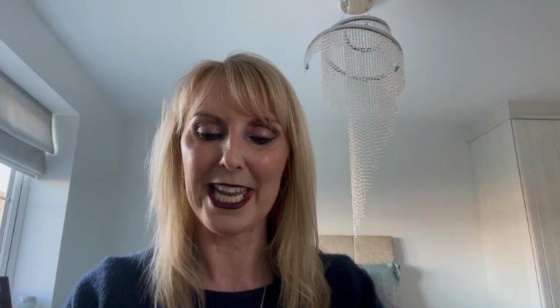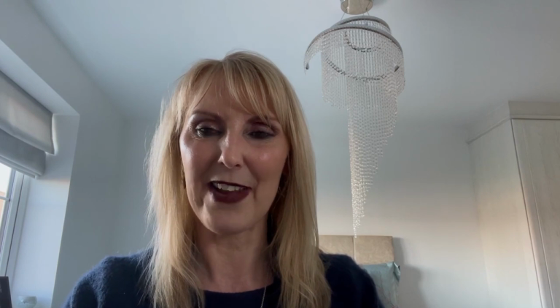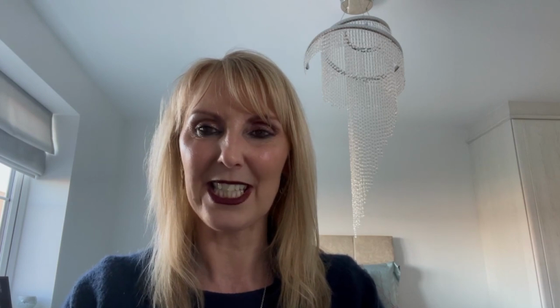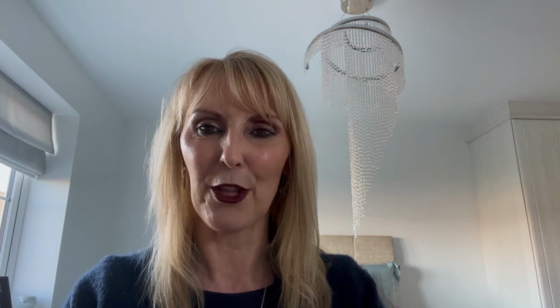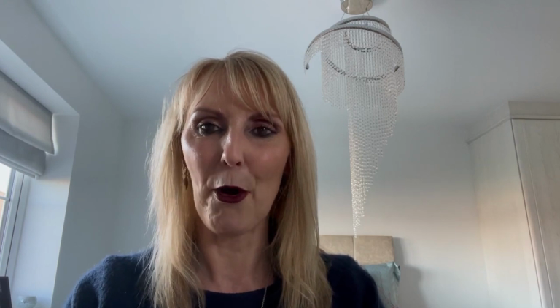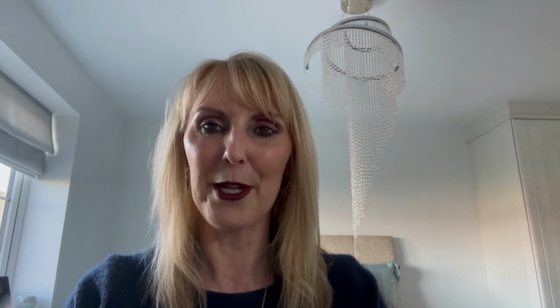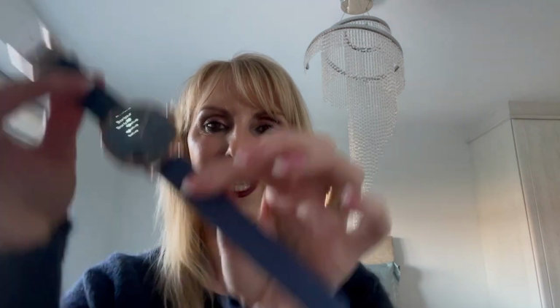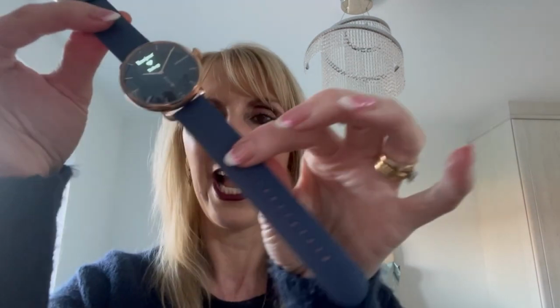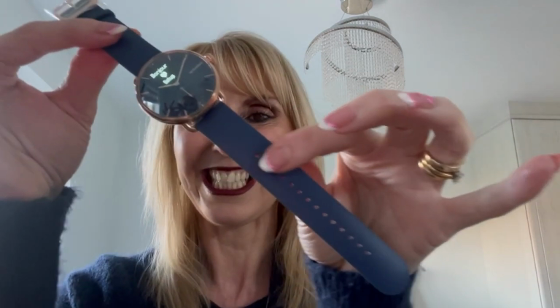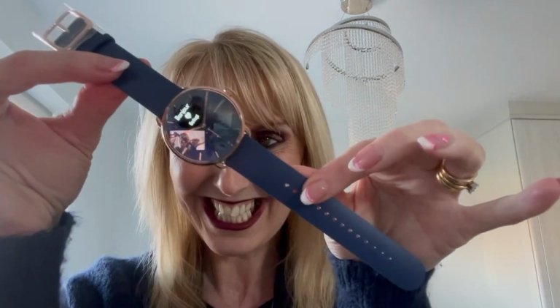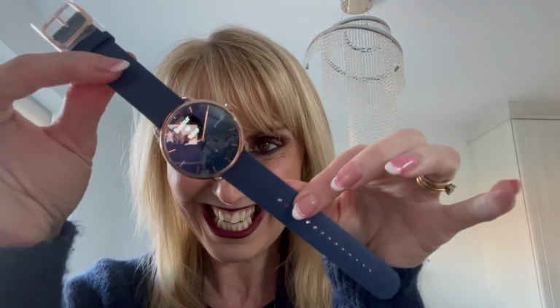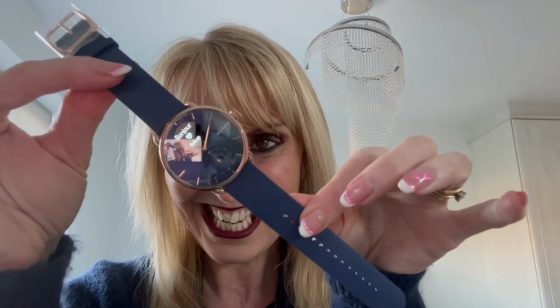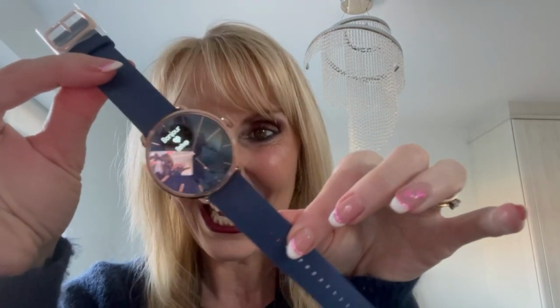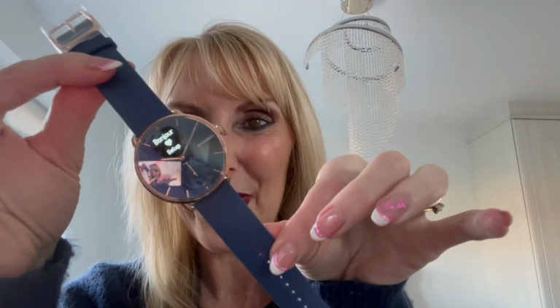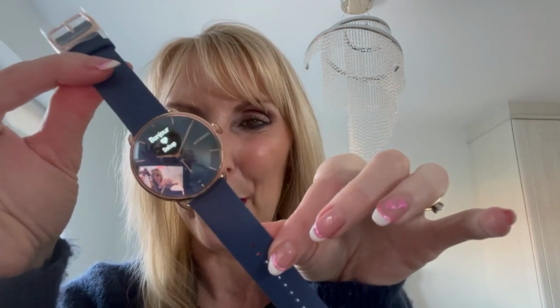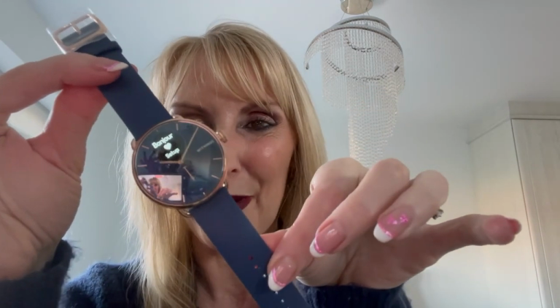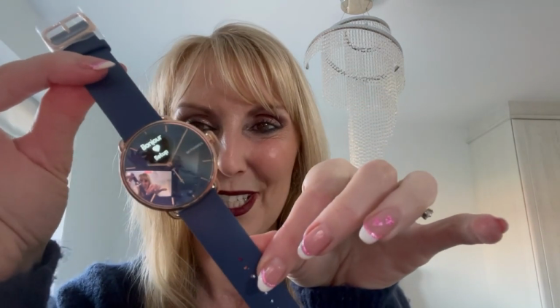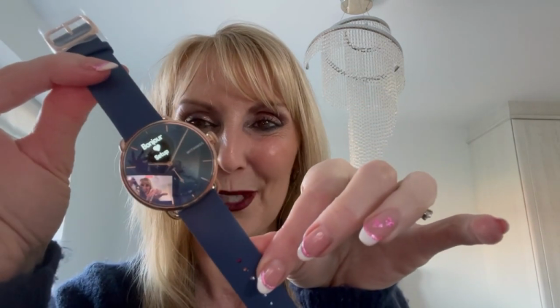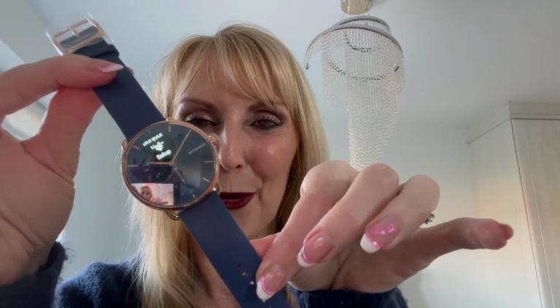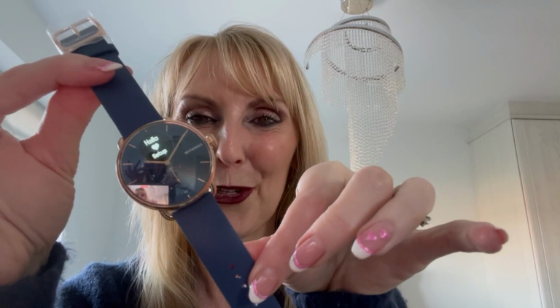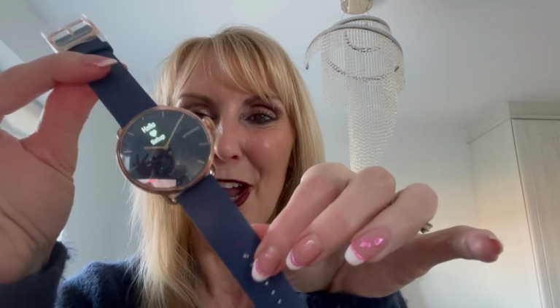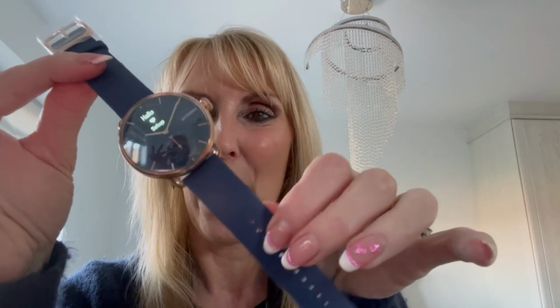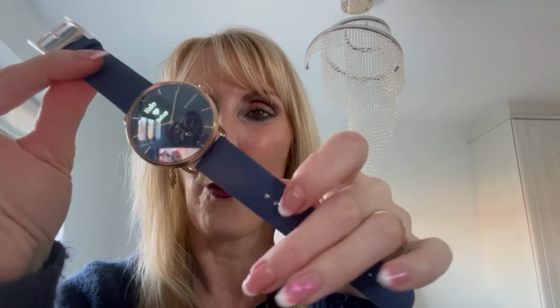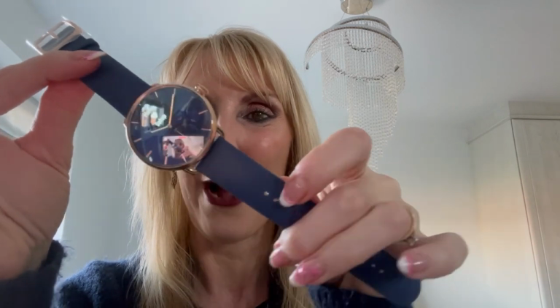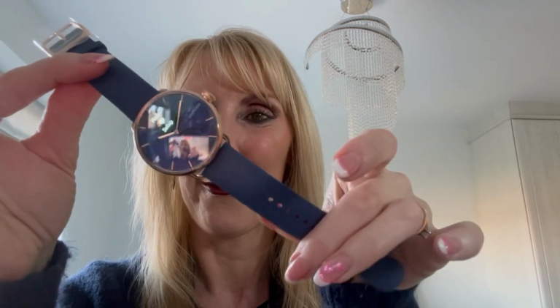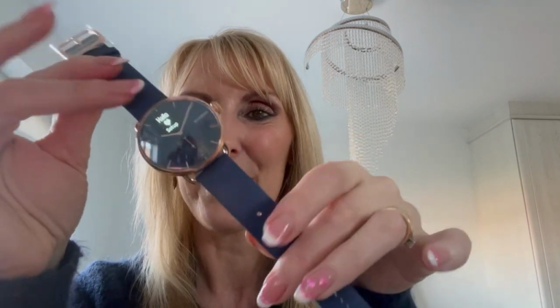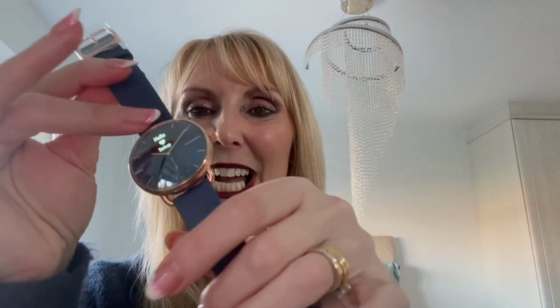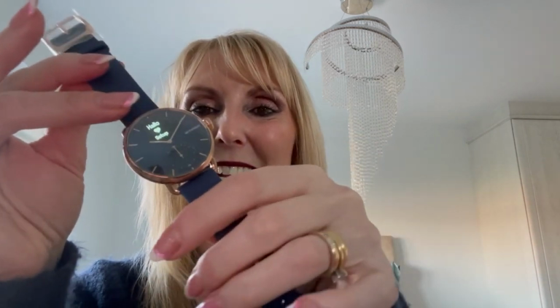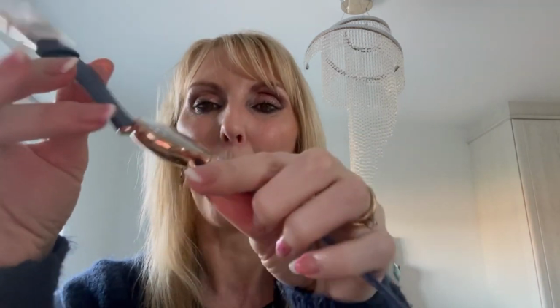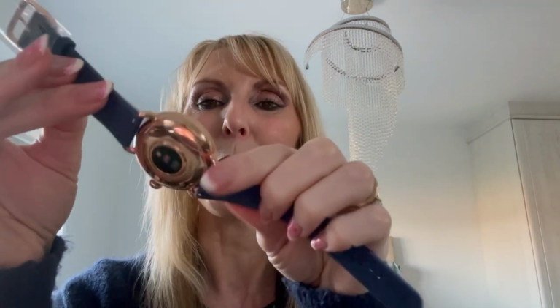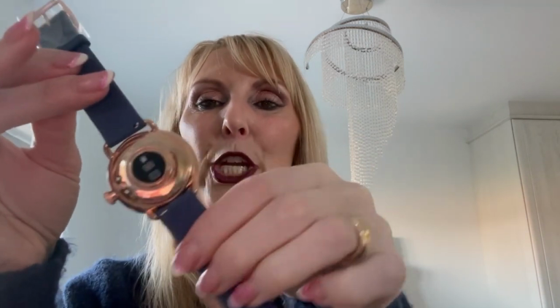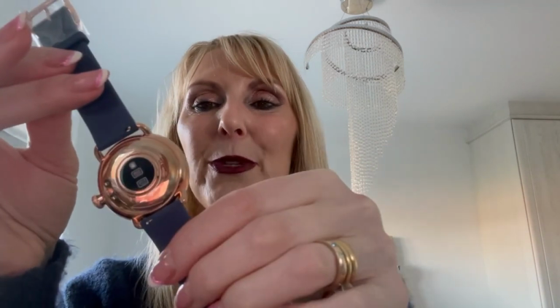And here it is for the moment — ta-da! The Wibbins Watch. Wow, that is beautiful.